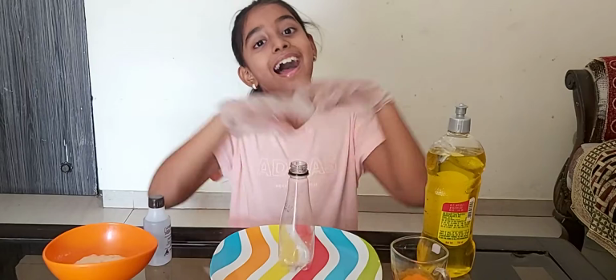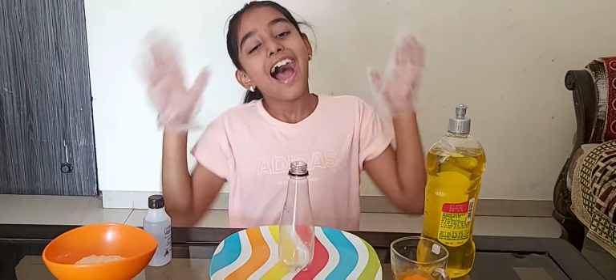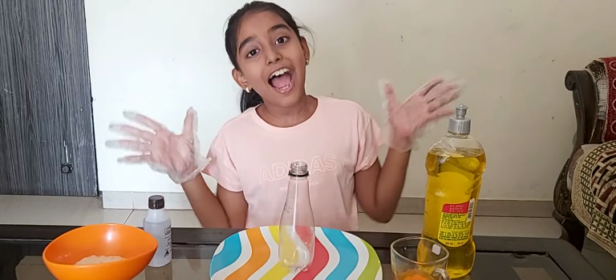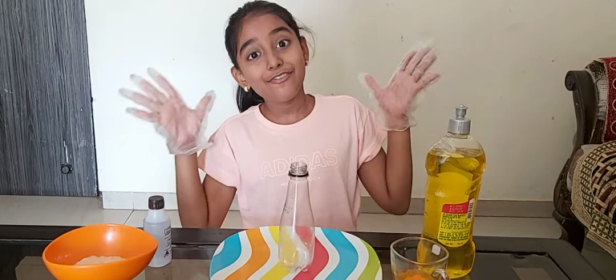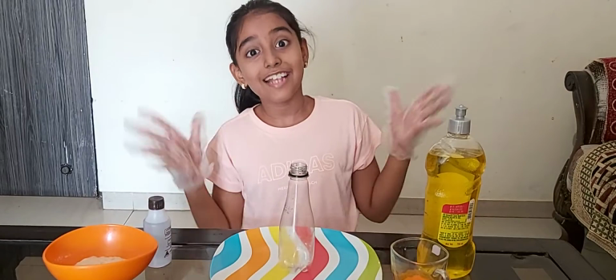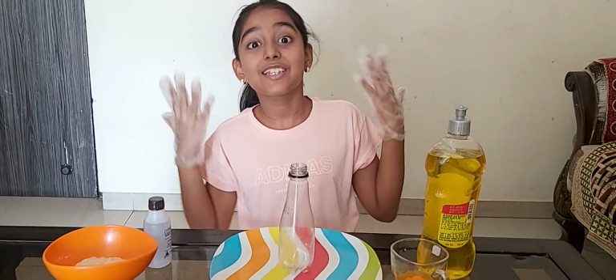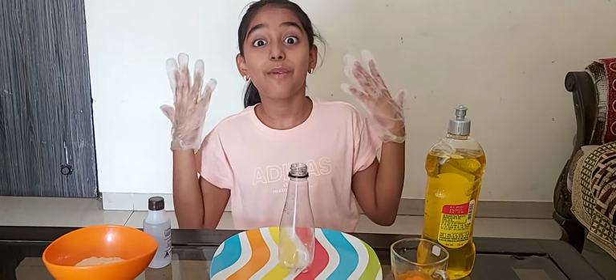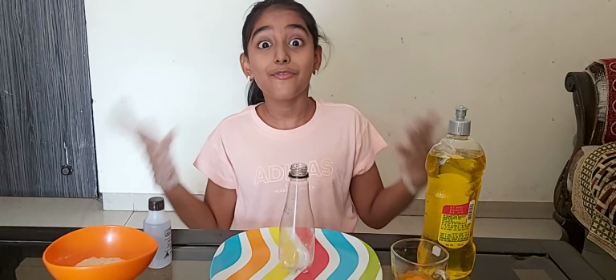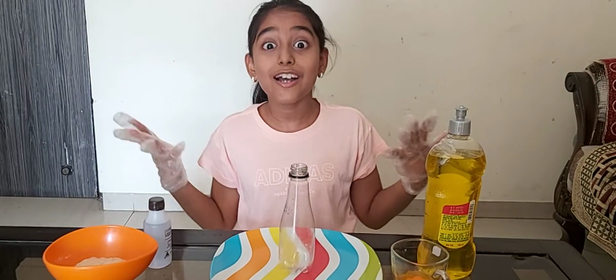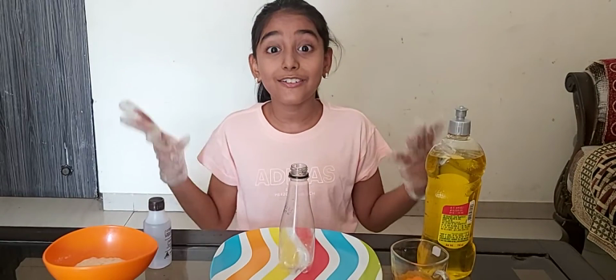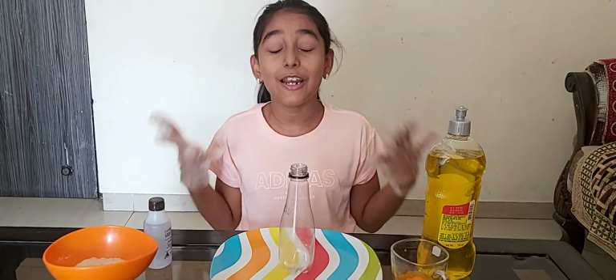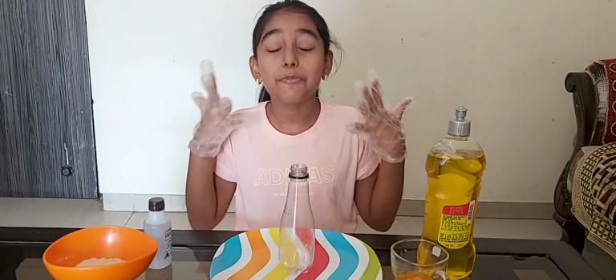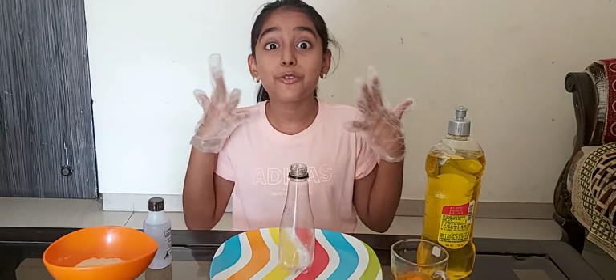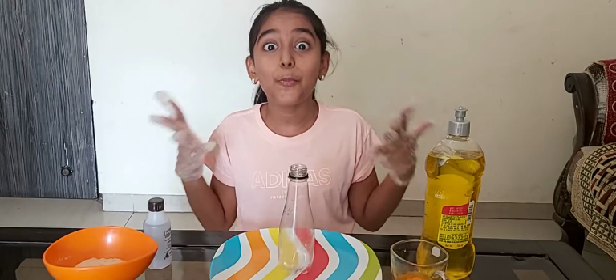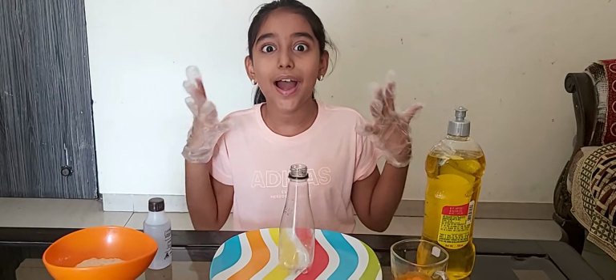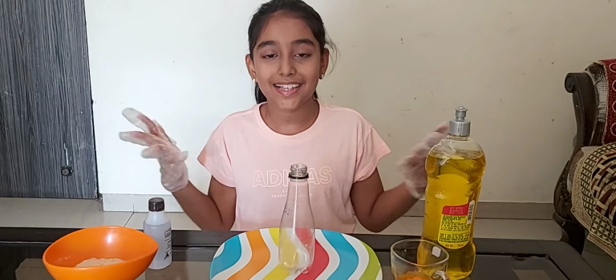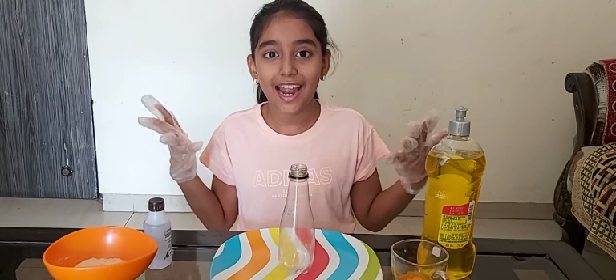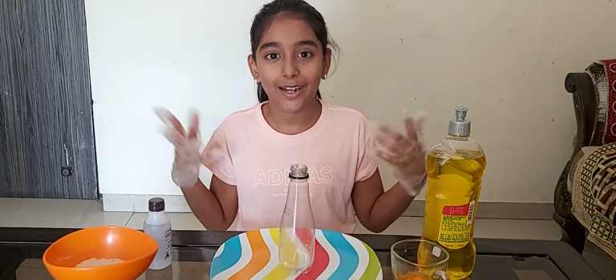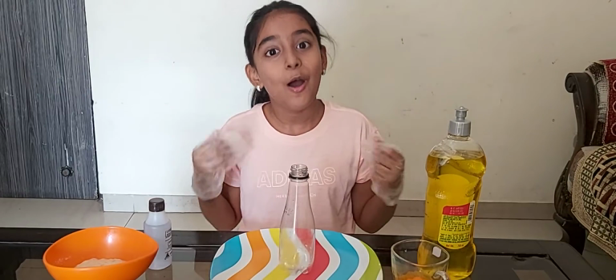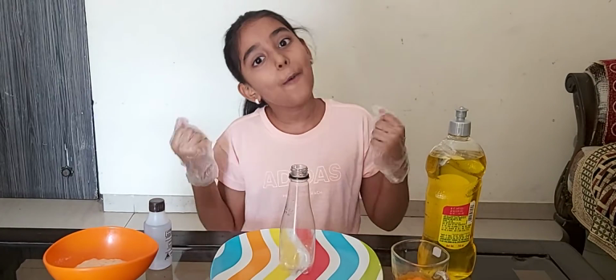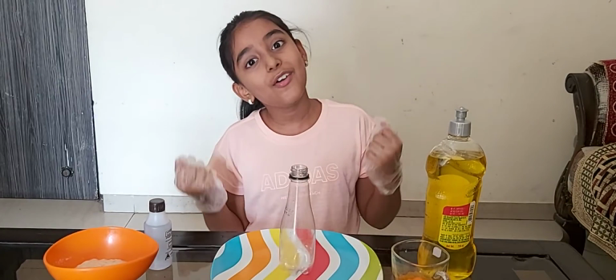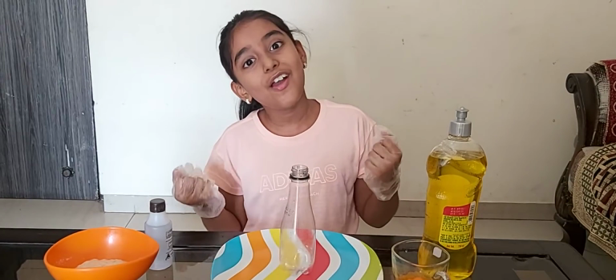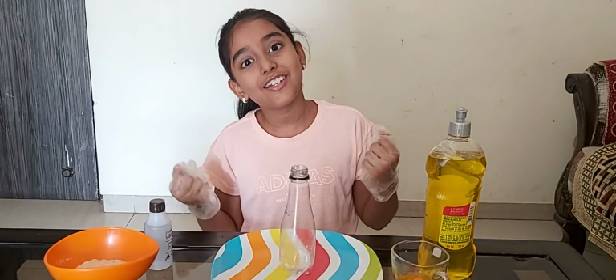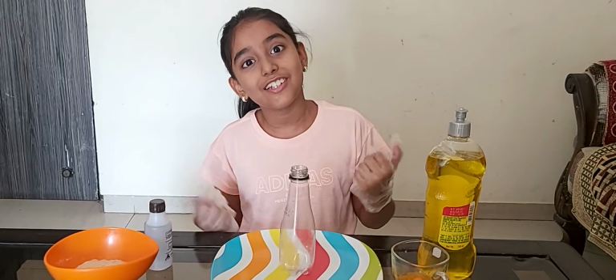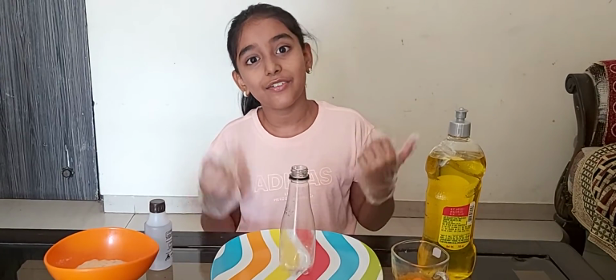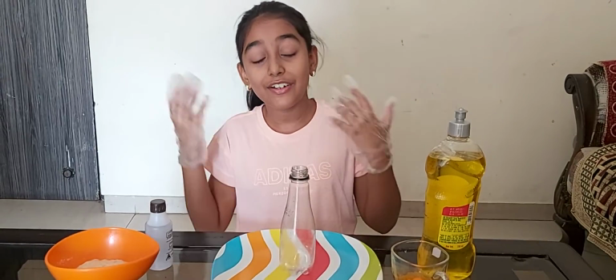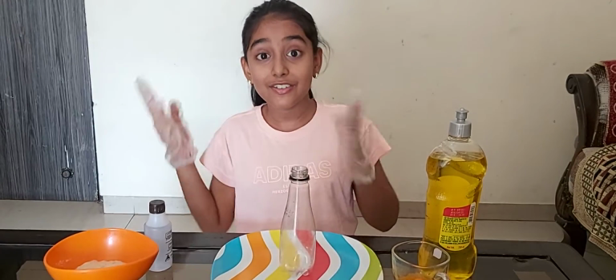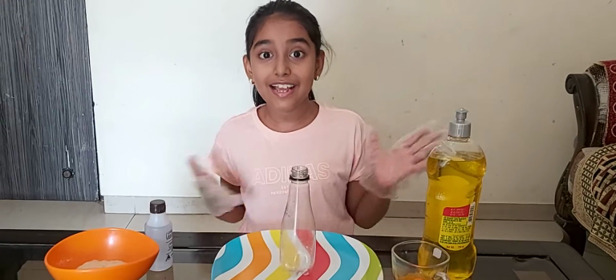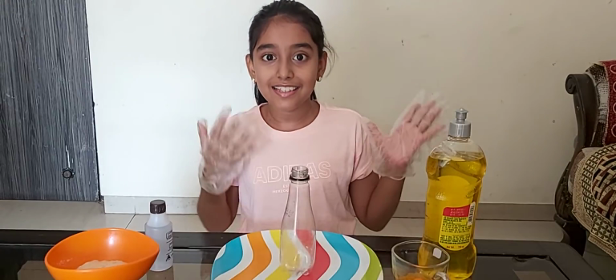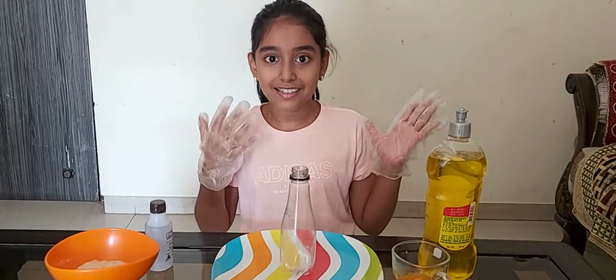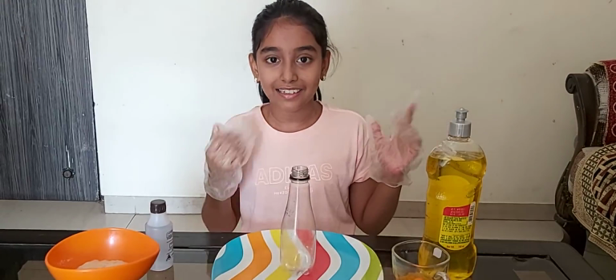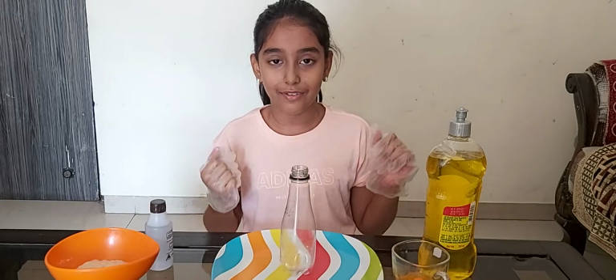Hi friends, this is my first video and I'm super excited. Hope you all also enjoyed the video. So let's start the video.